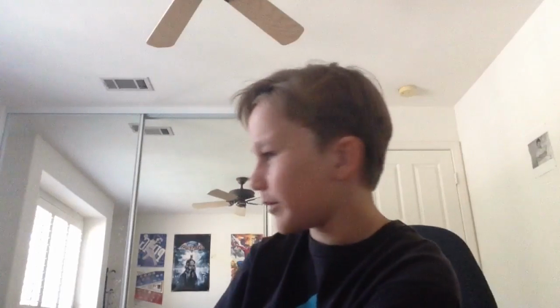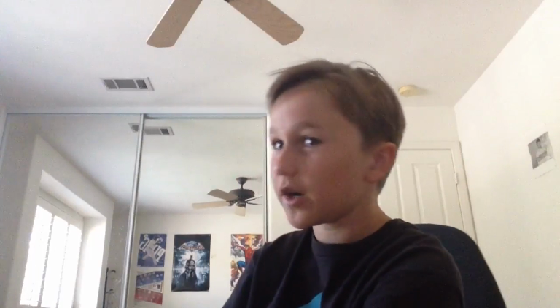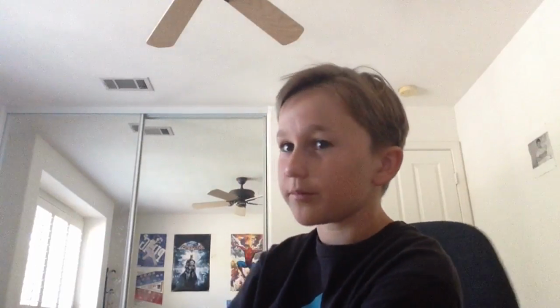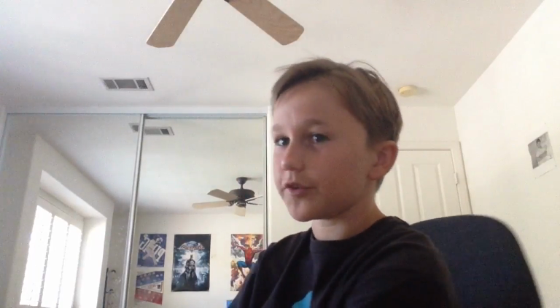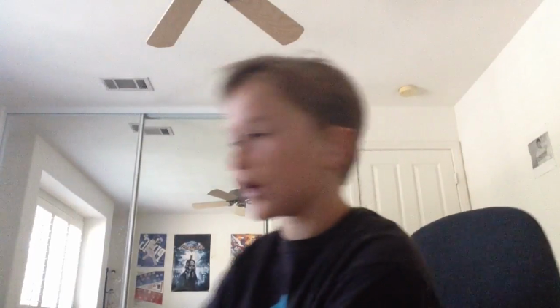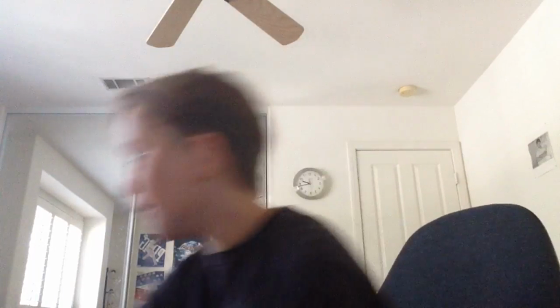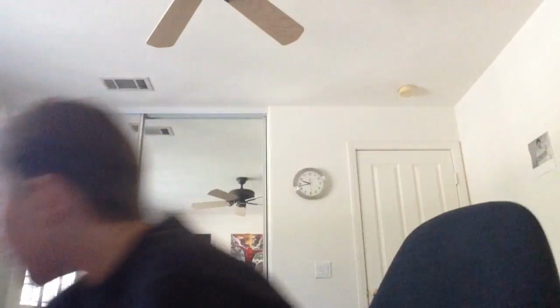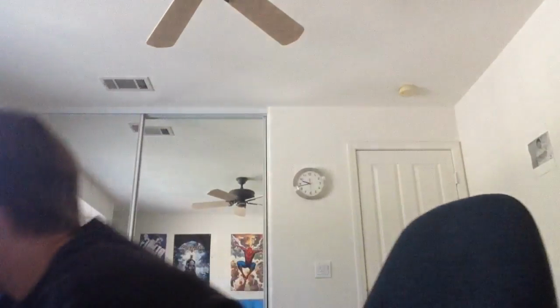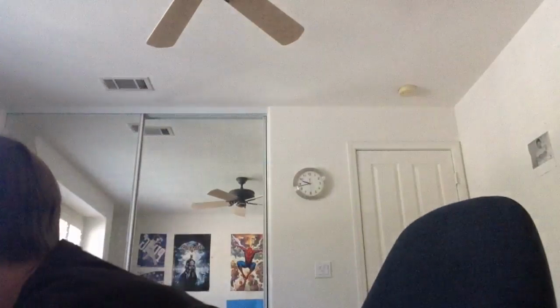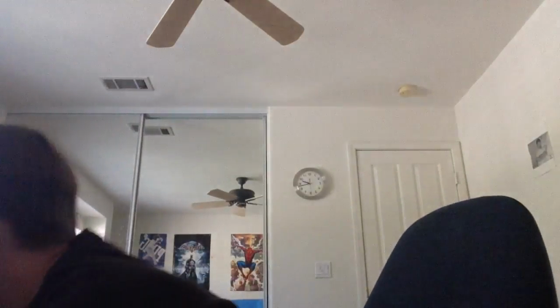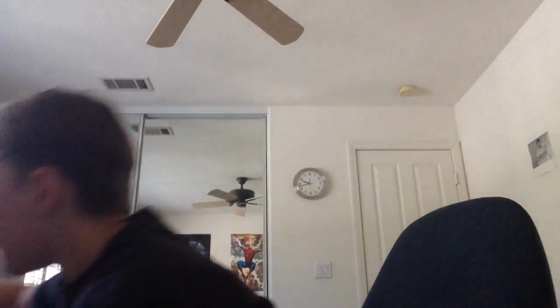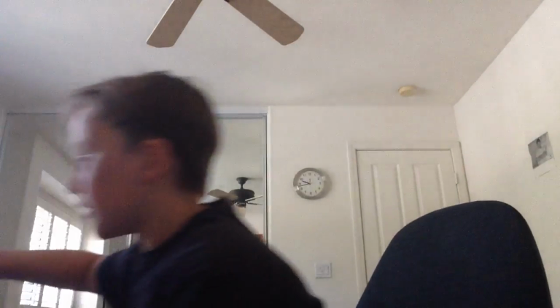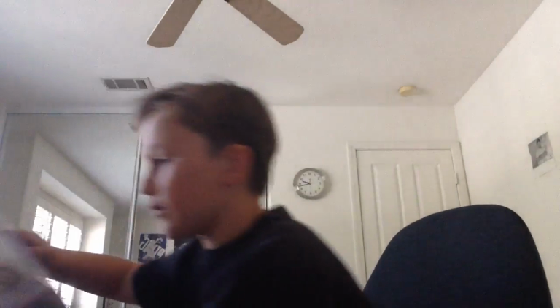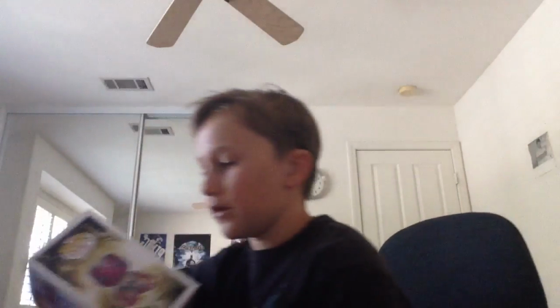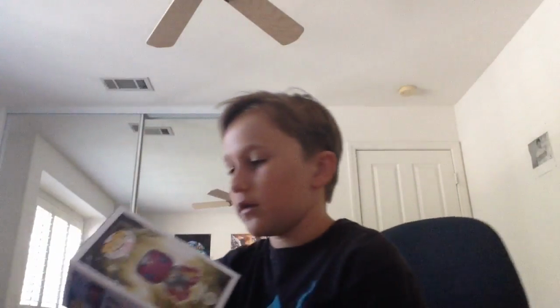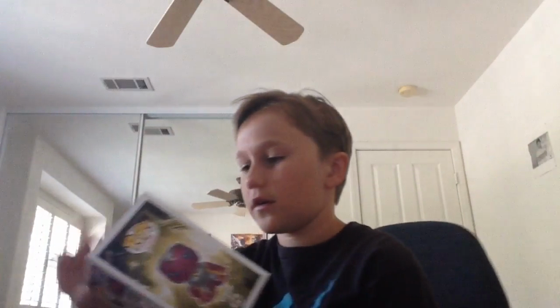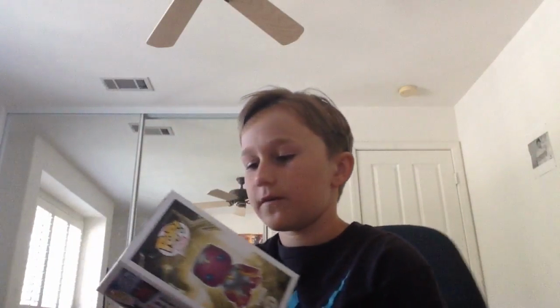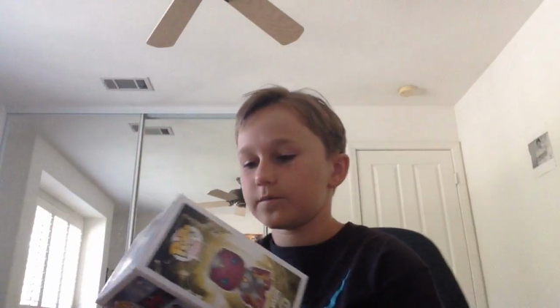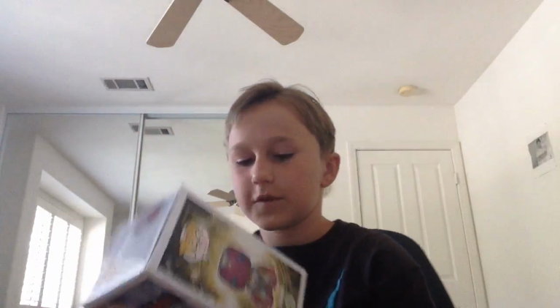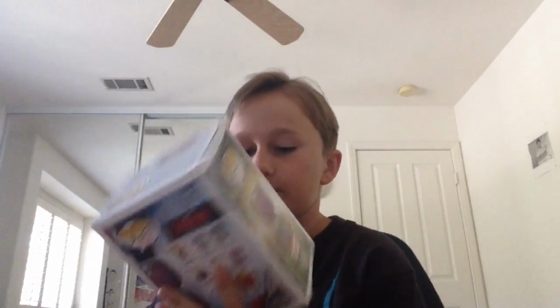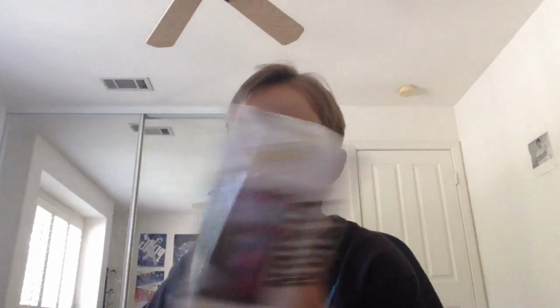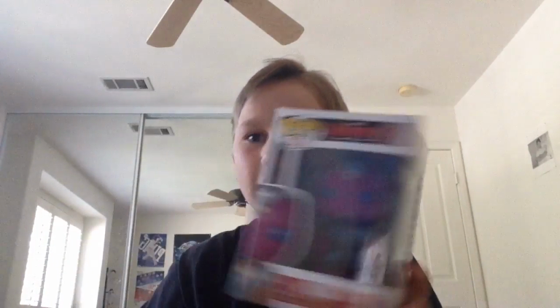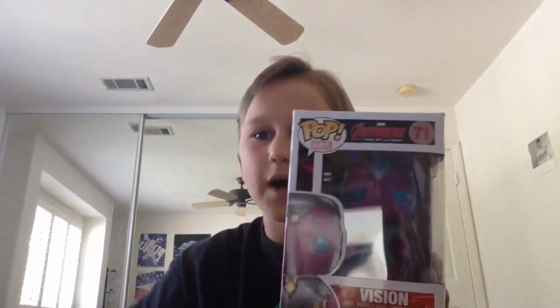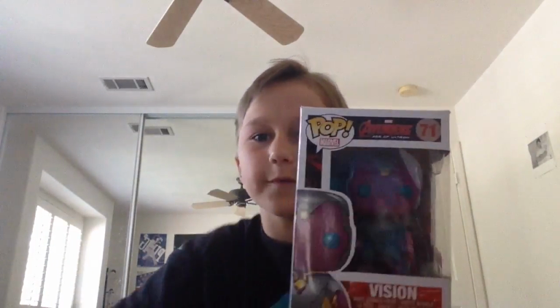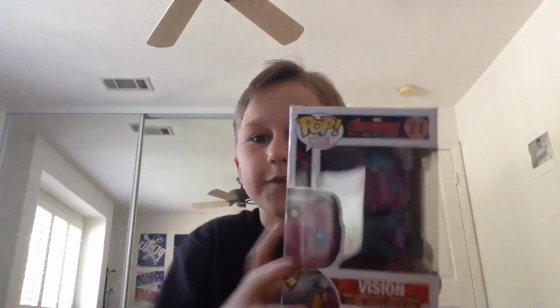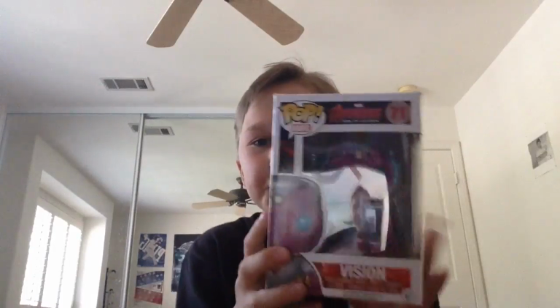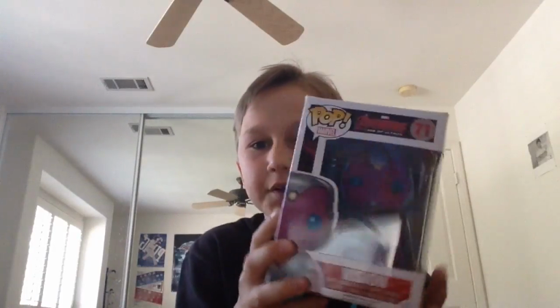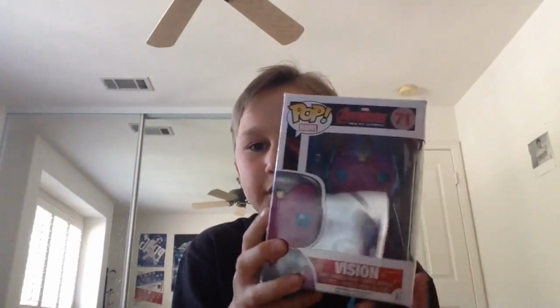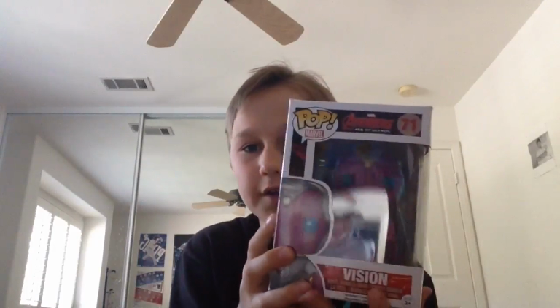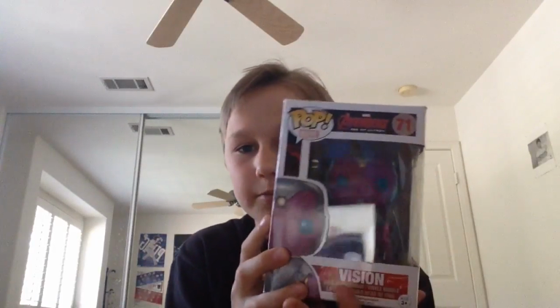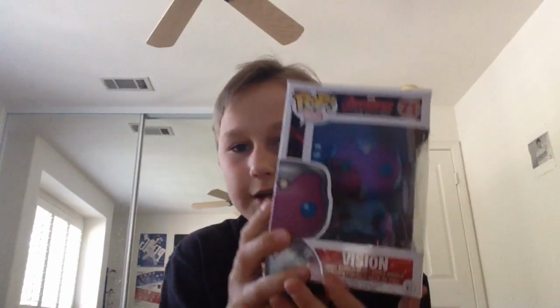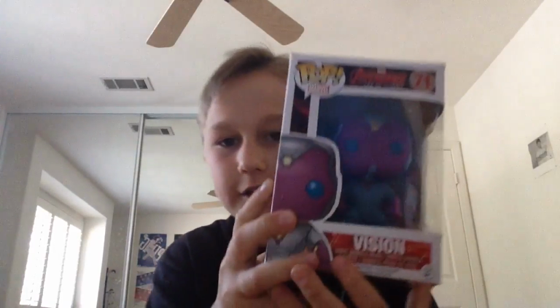I'm gonna be doing another unboxing of the Funko Pop Vision, right here.